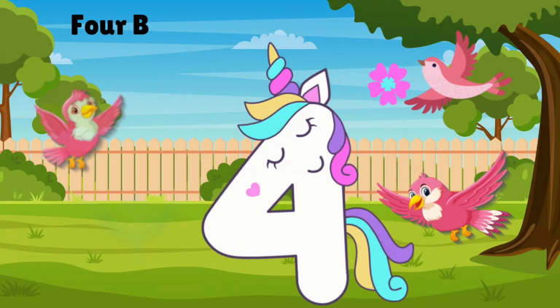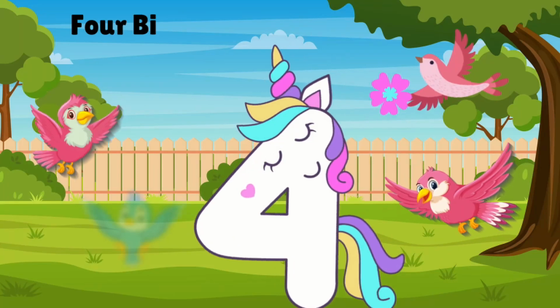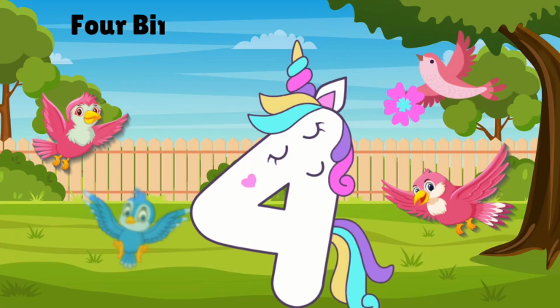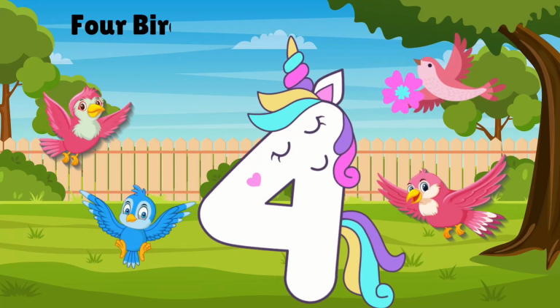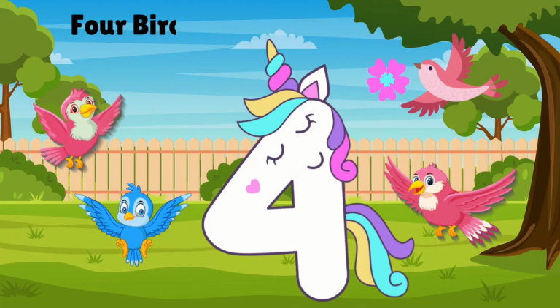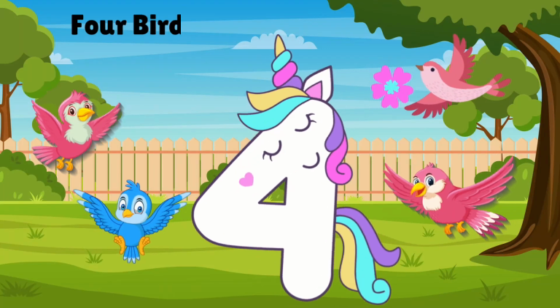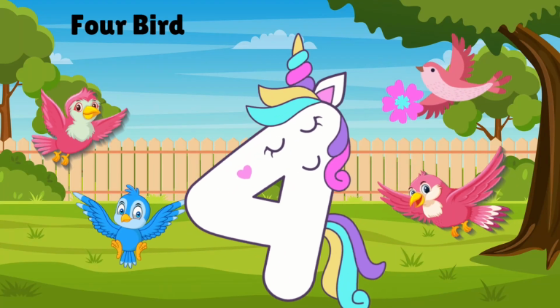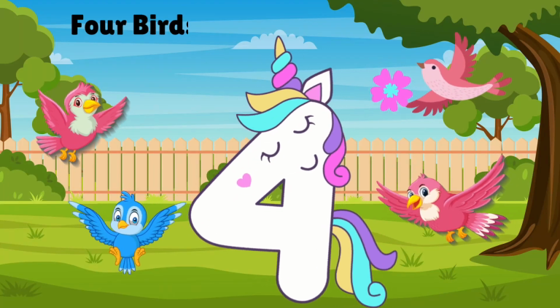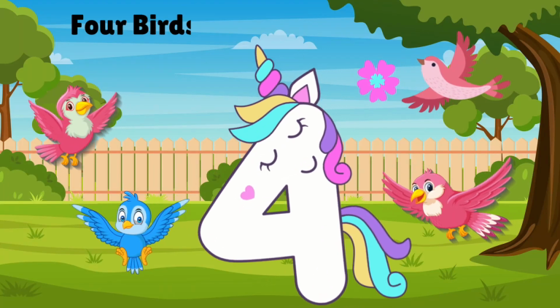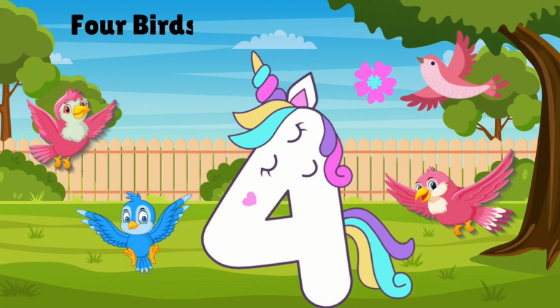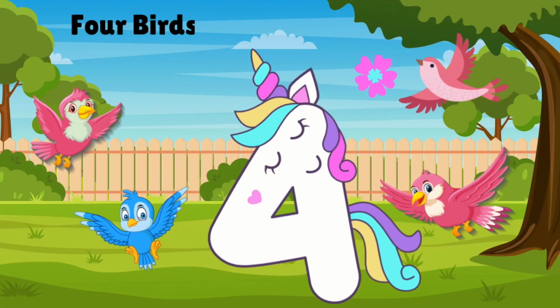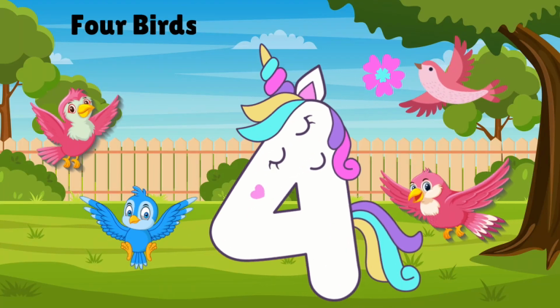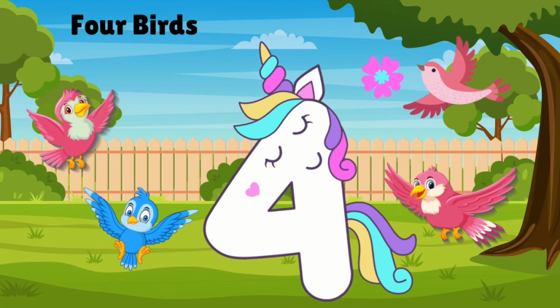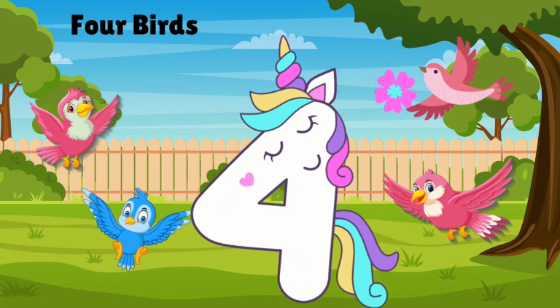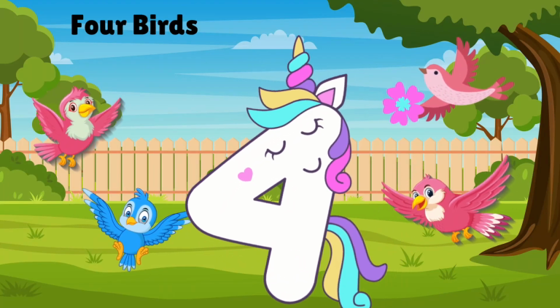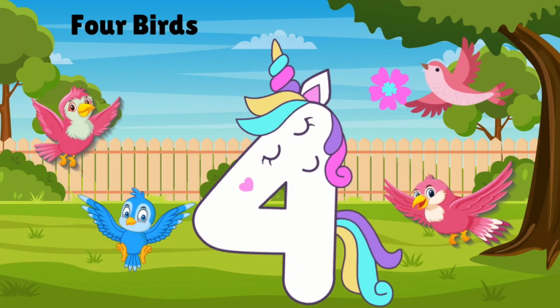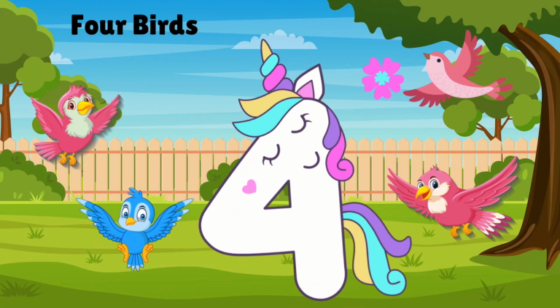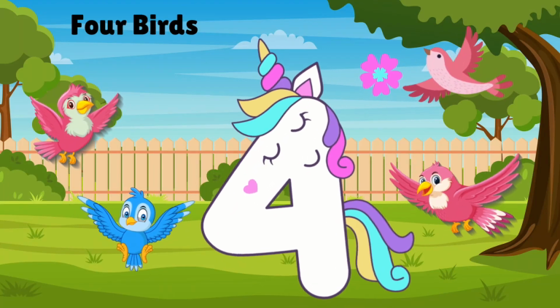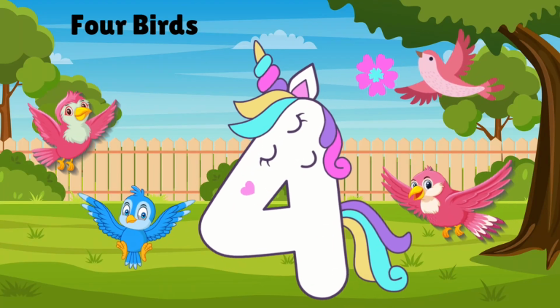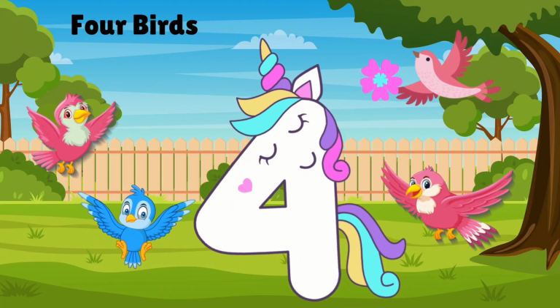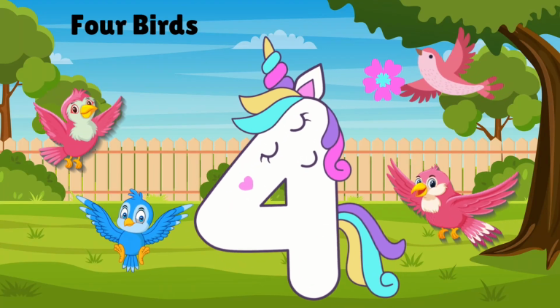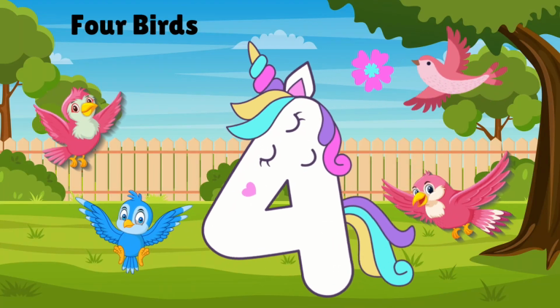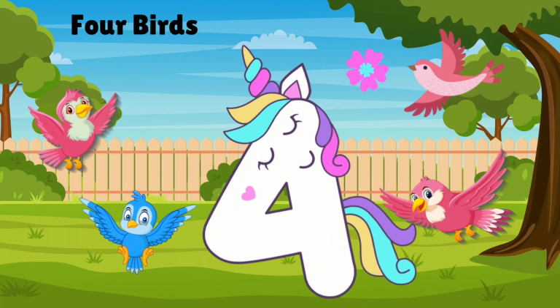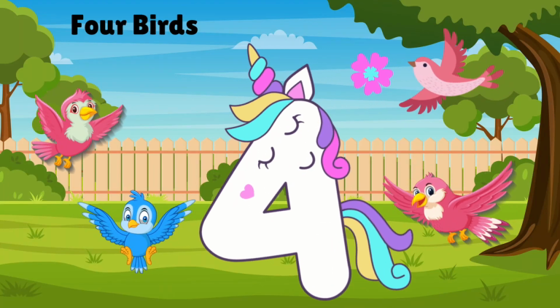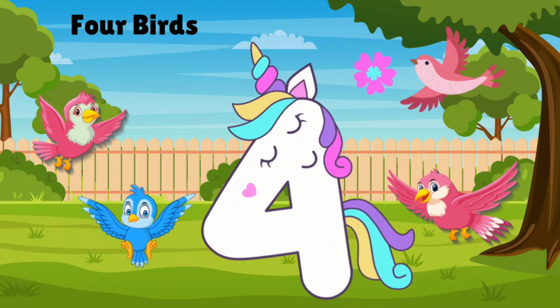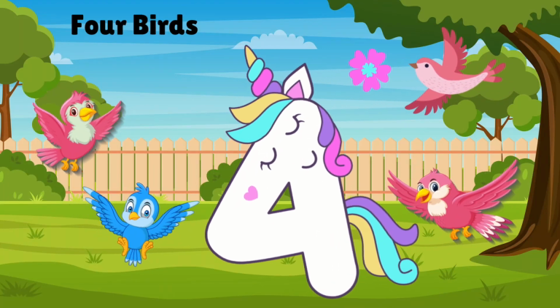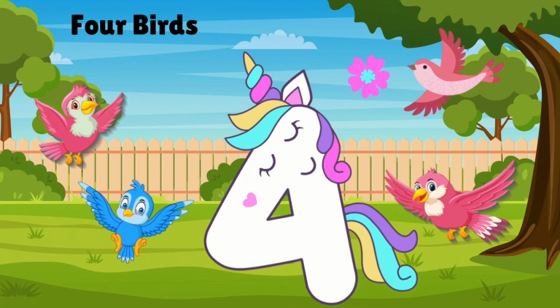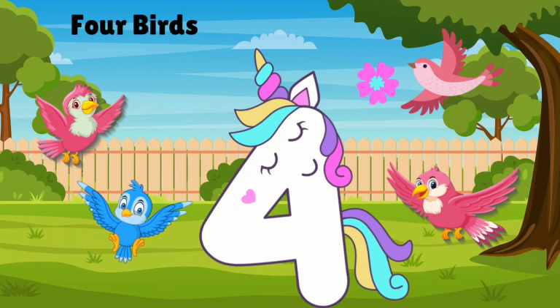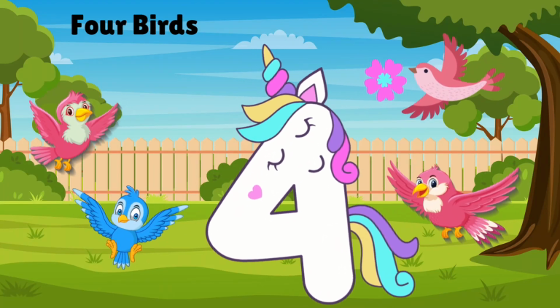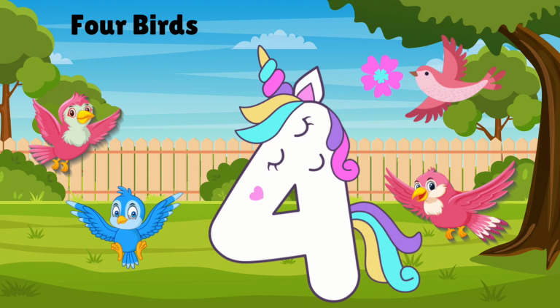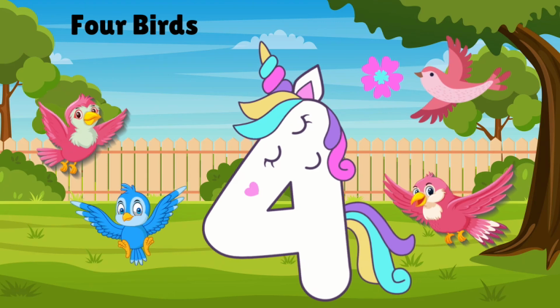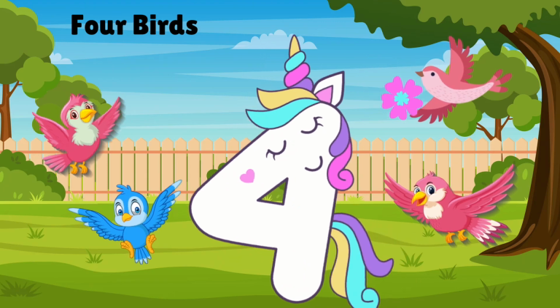Four singing birds high in the sky. Let's count: 1, 2, 3, 4.